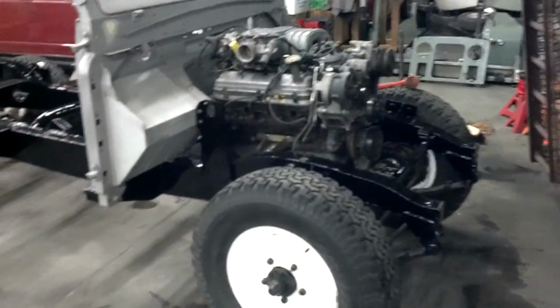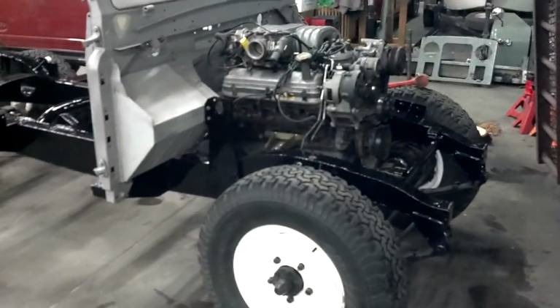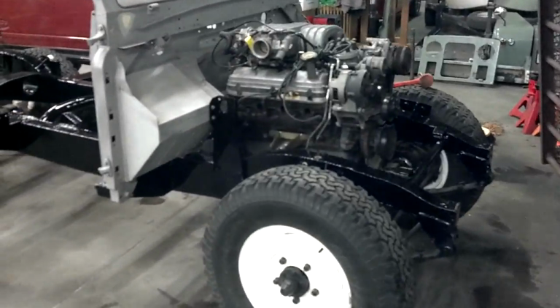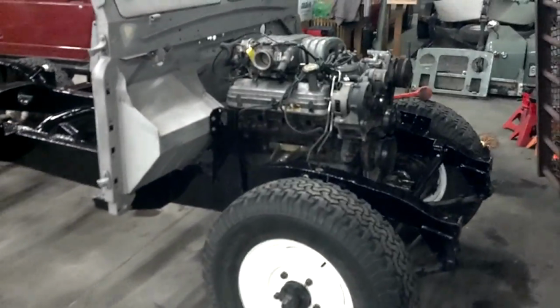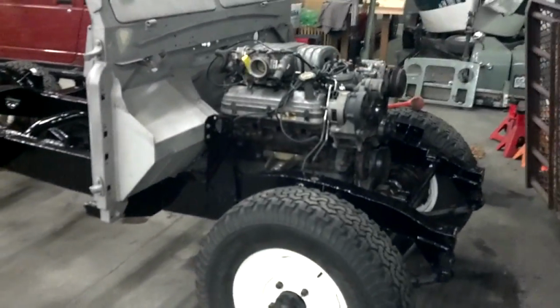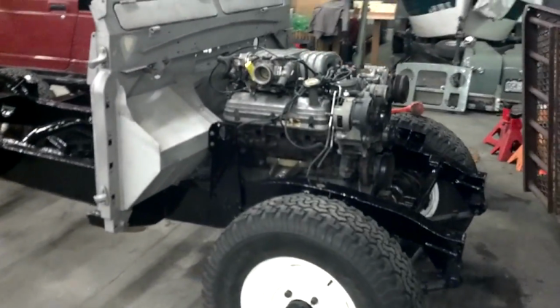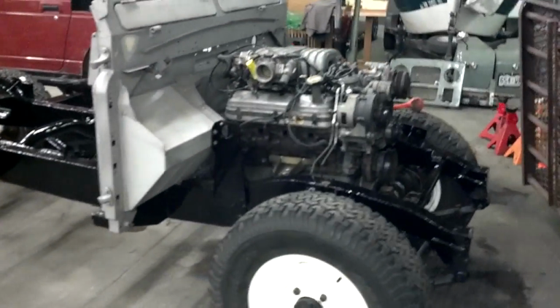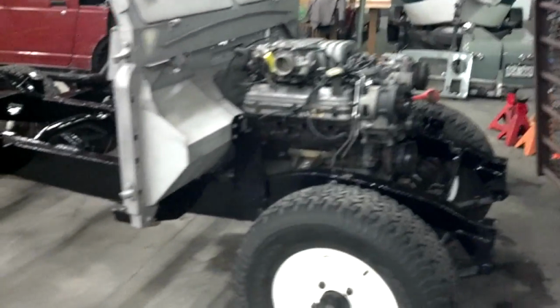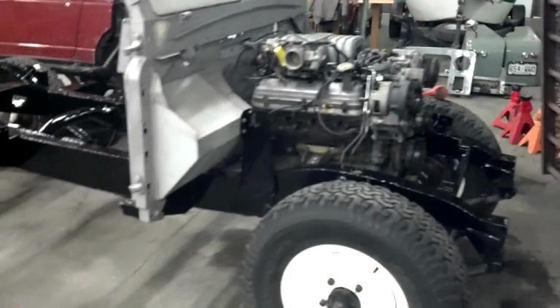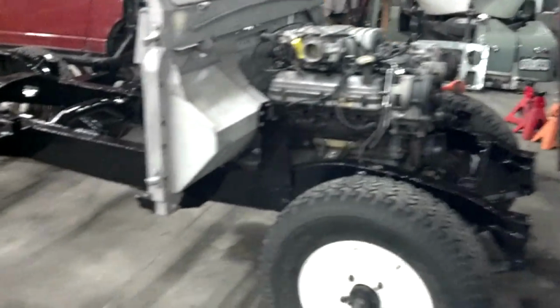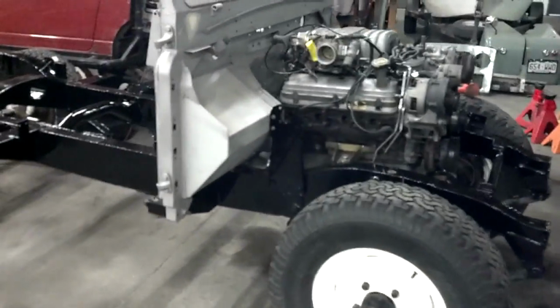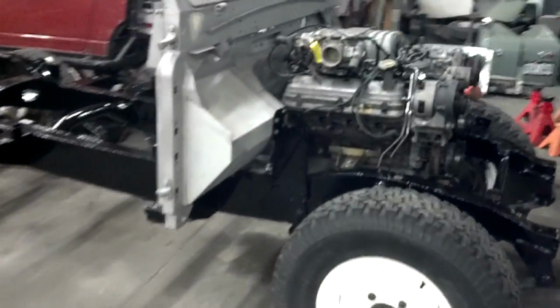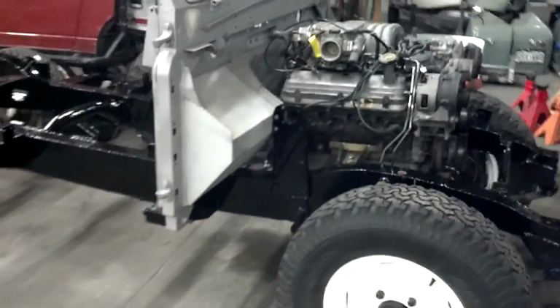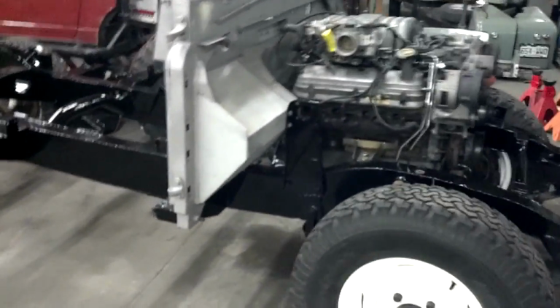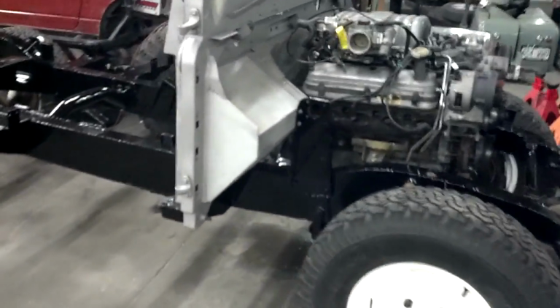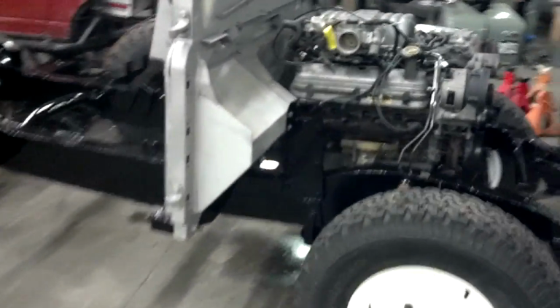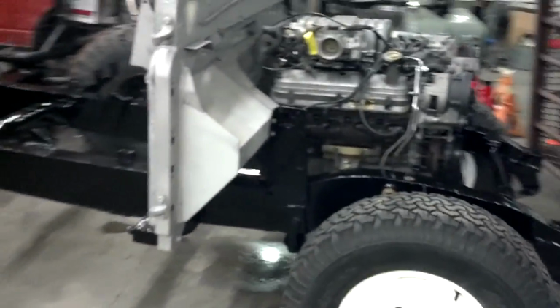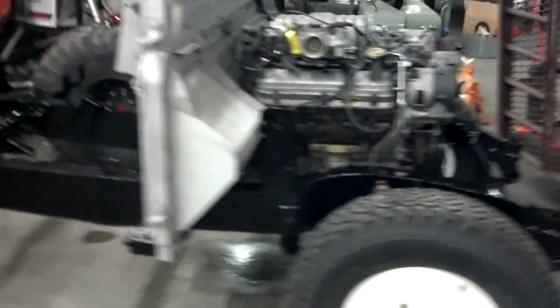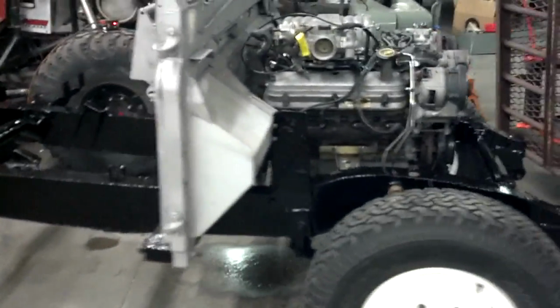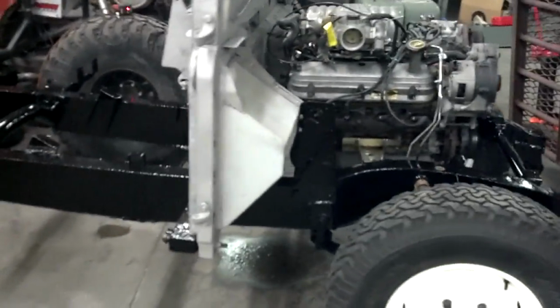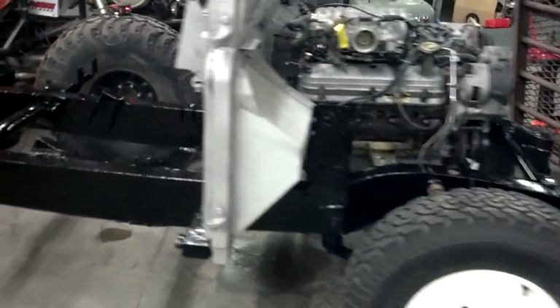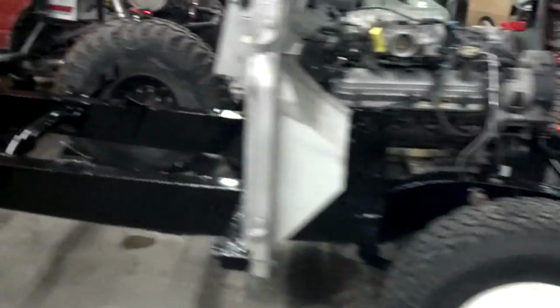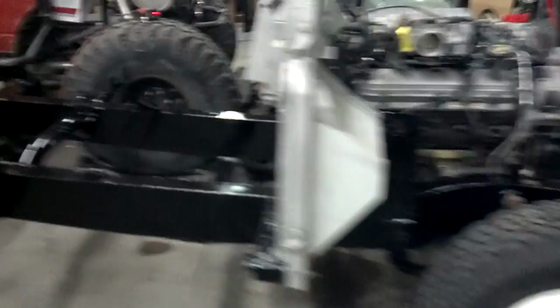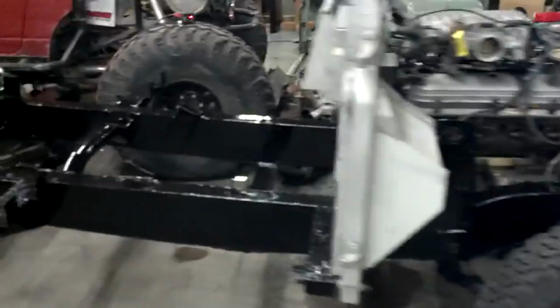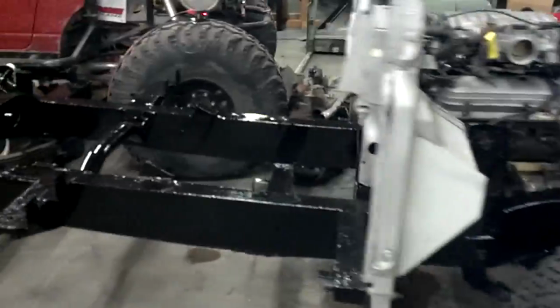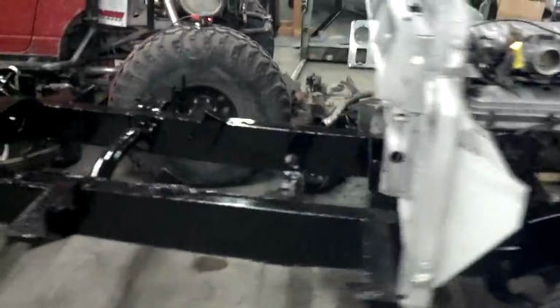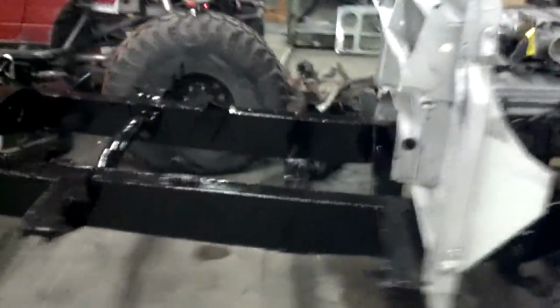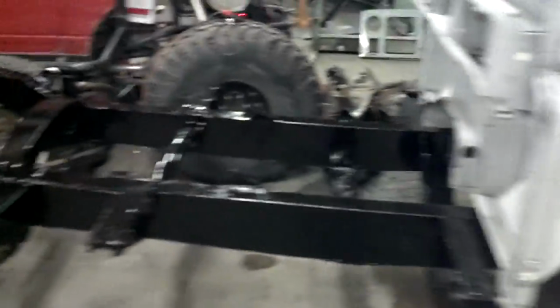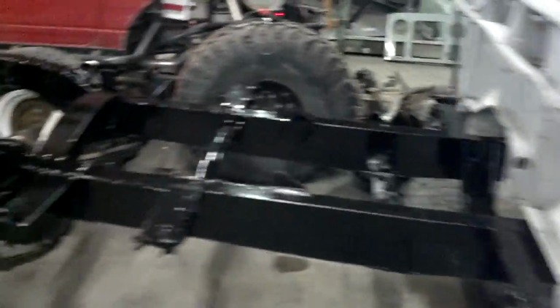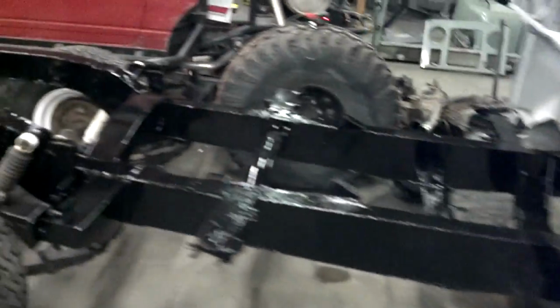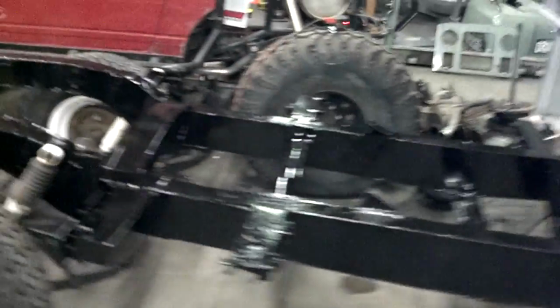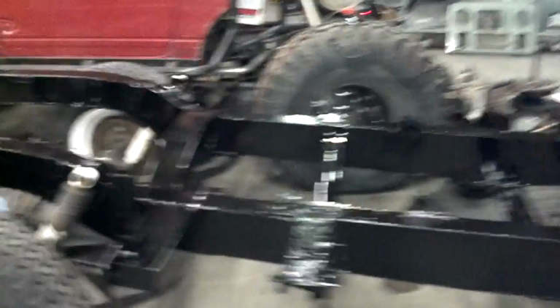We got the frame back from the powder coaters today, and it looks a heck of a lot better.